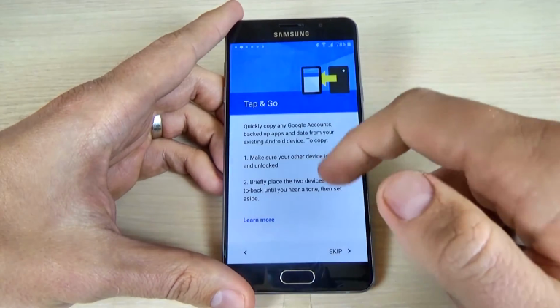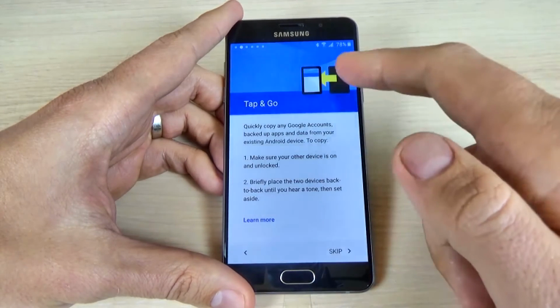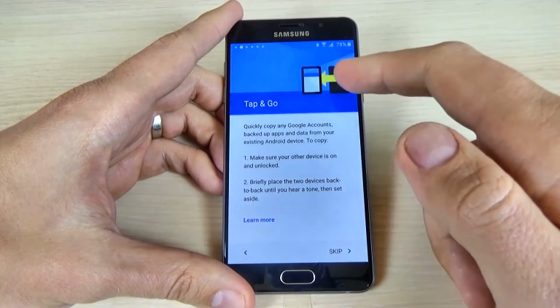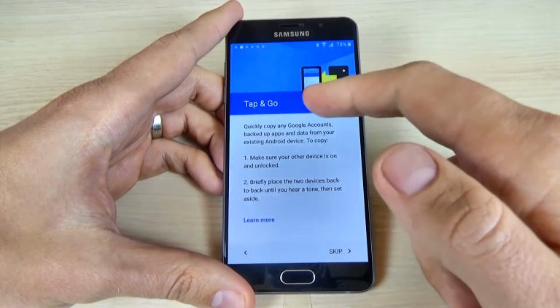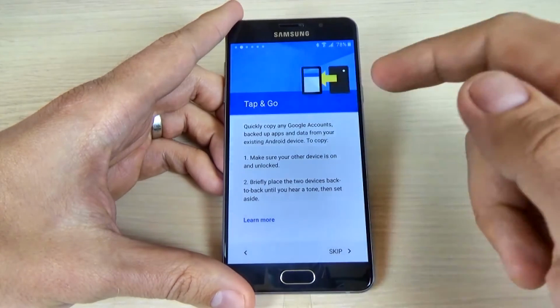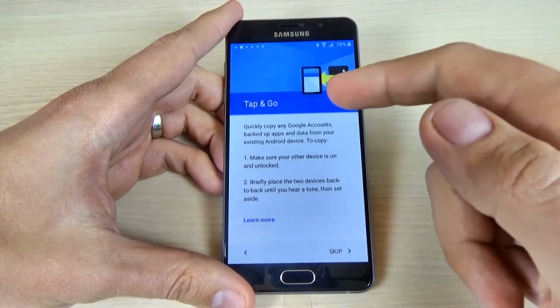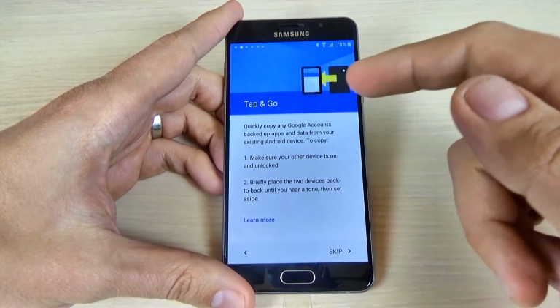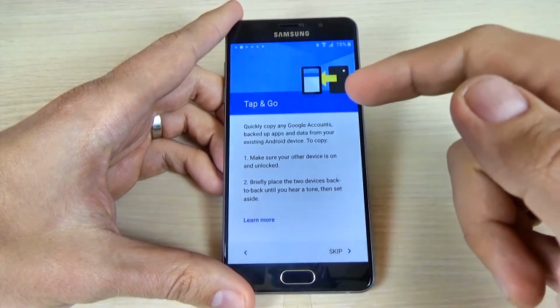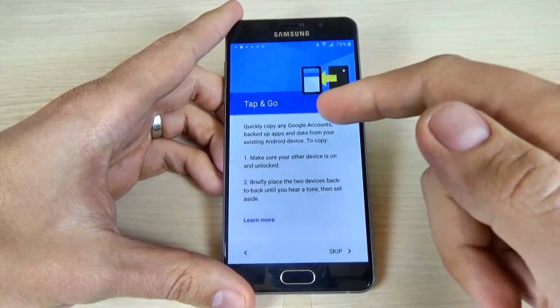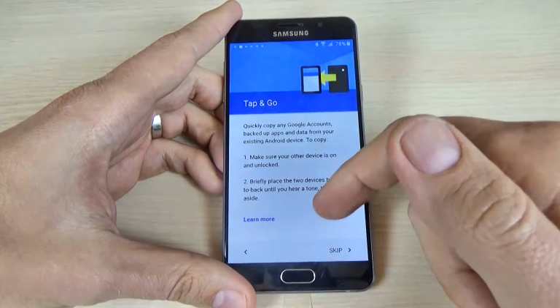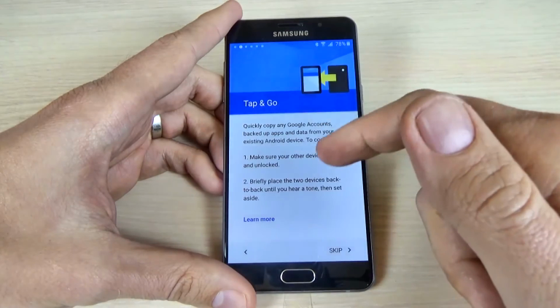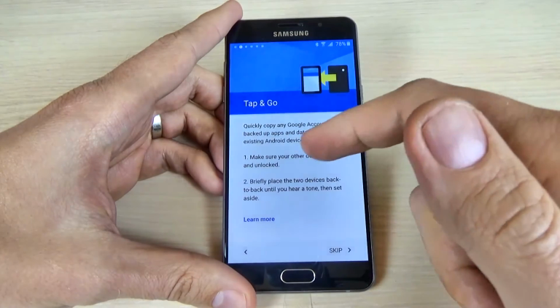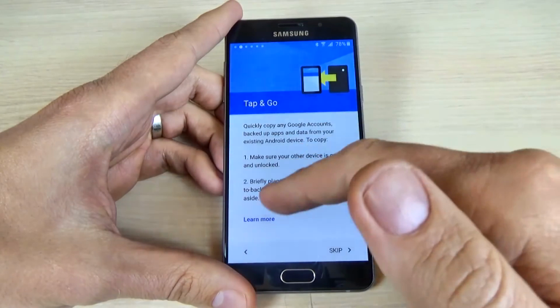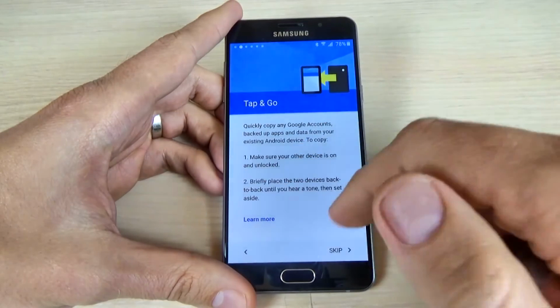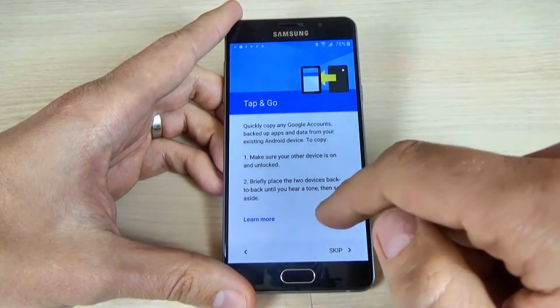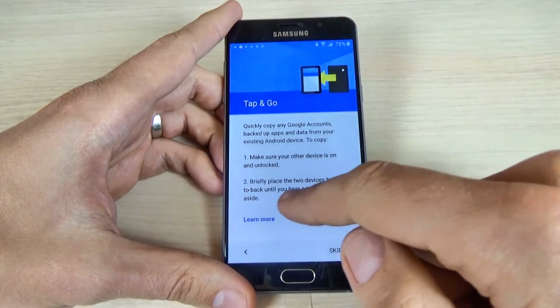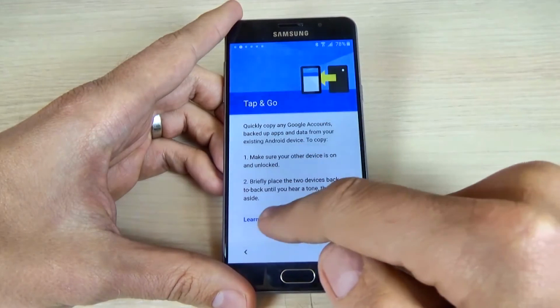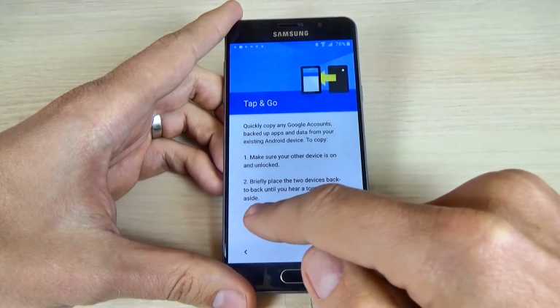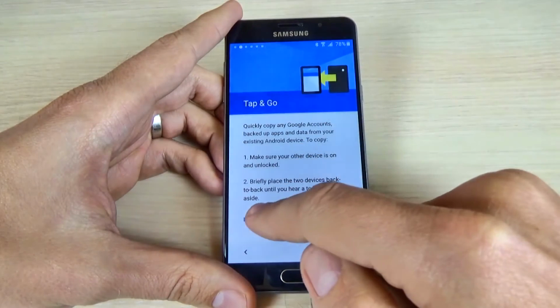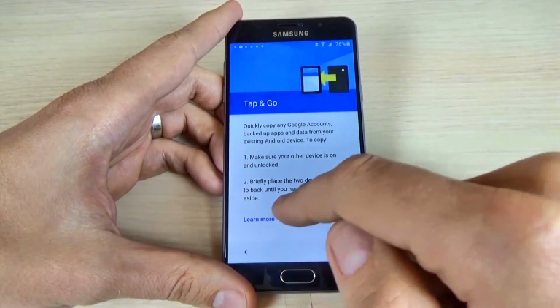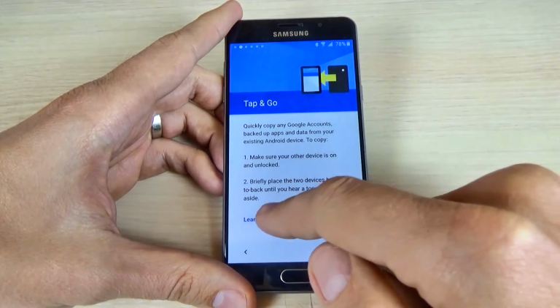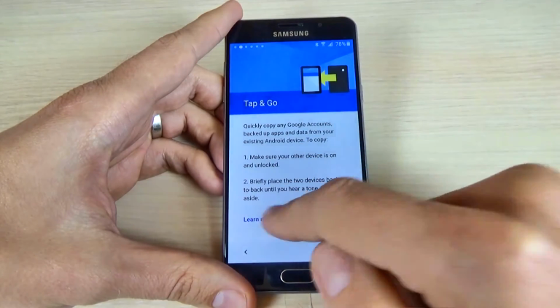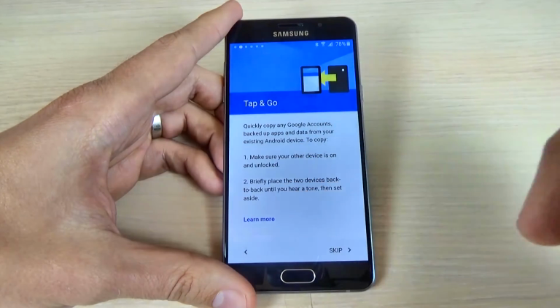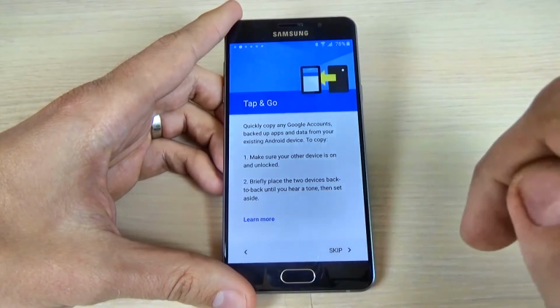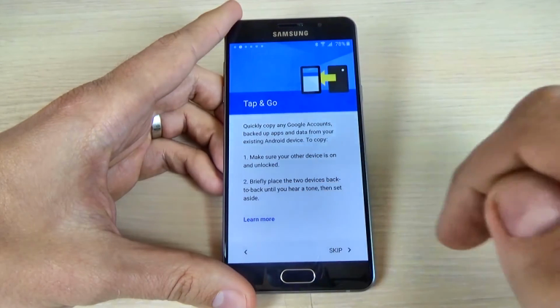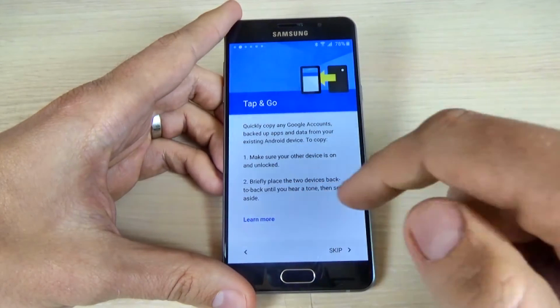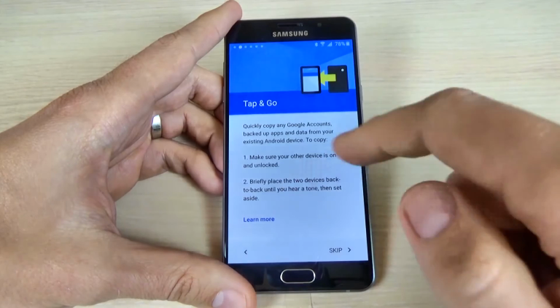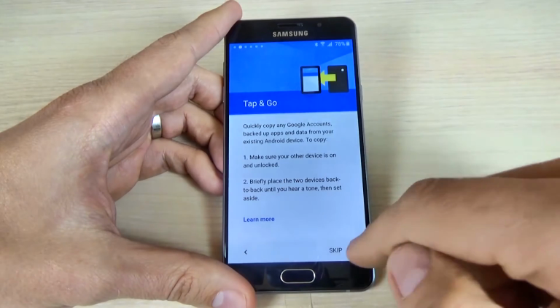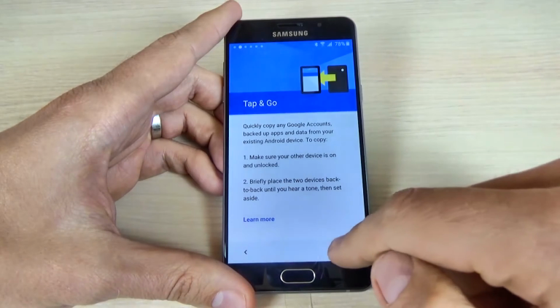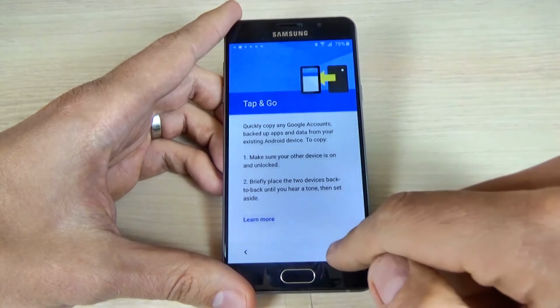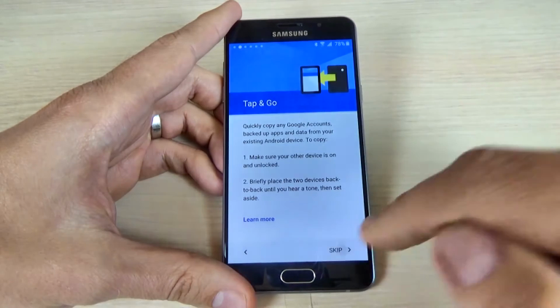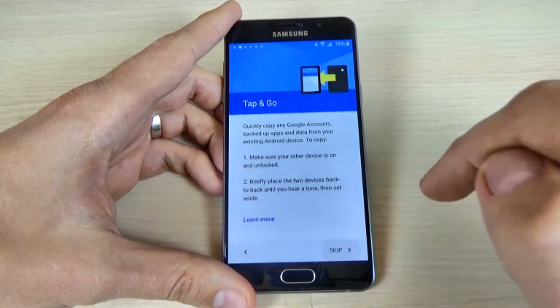This is Tap and Go. If you want to learn more, just click on this. I will click skip.